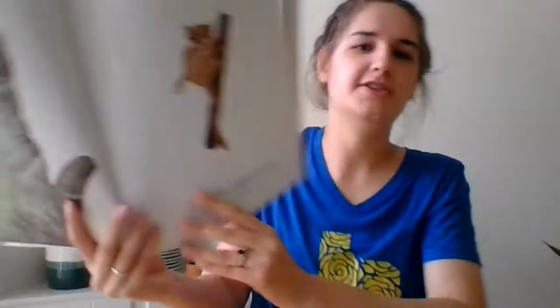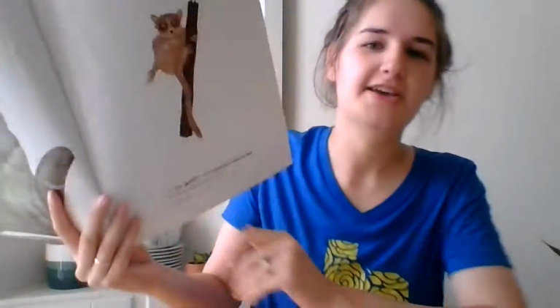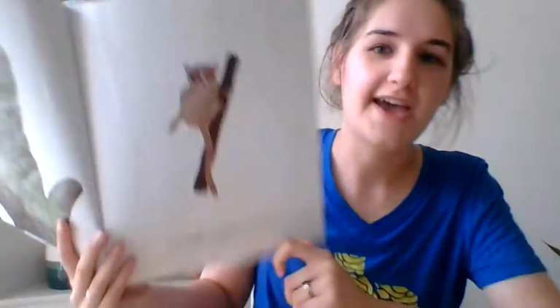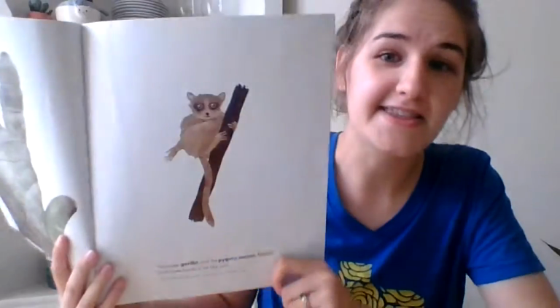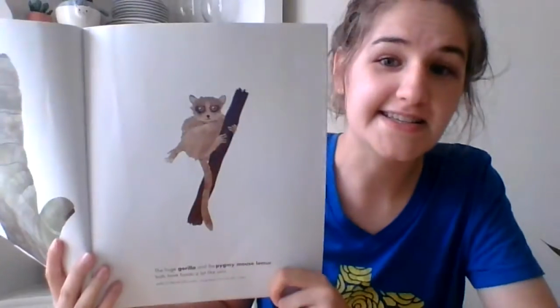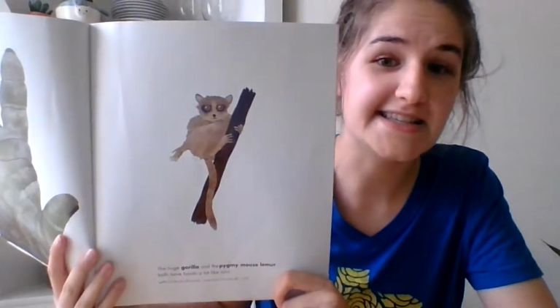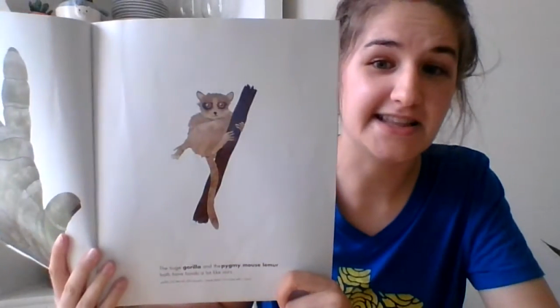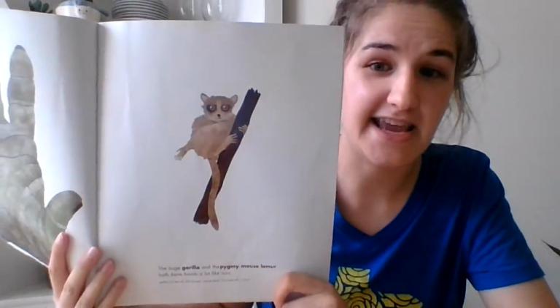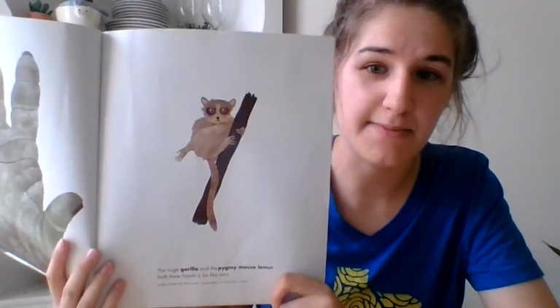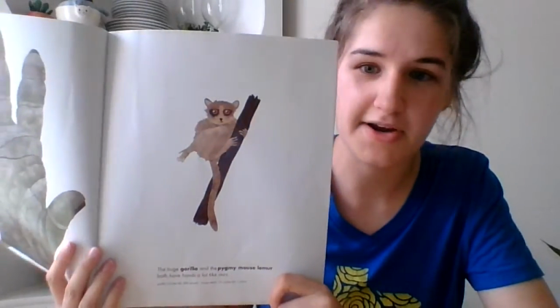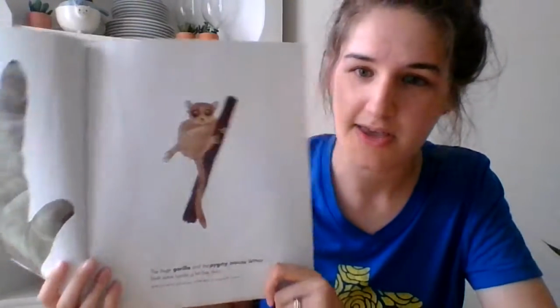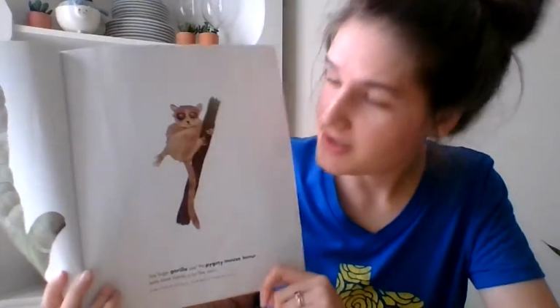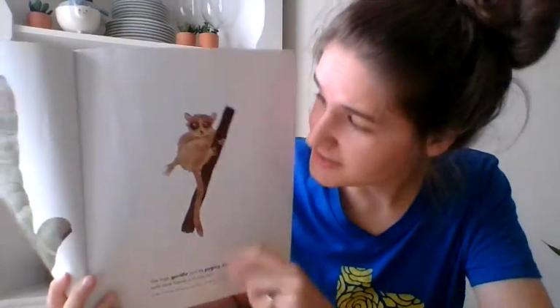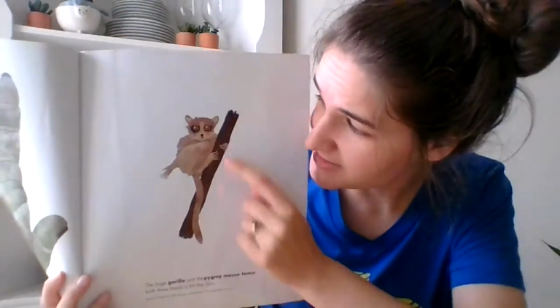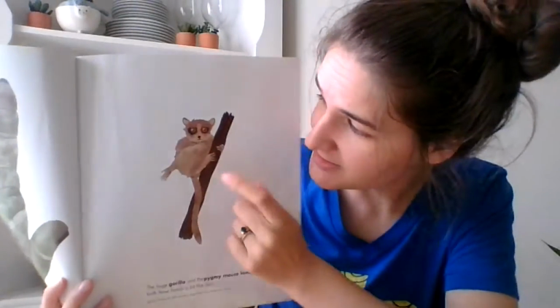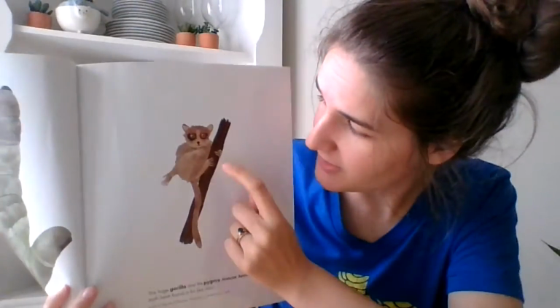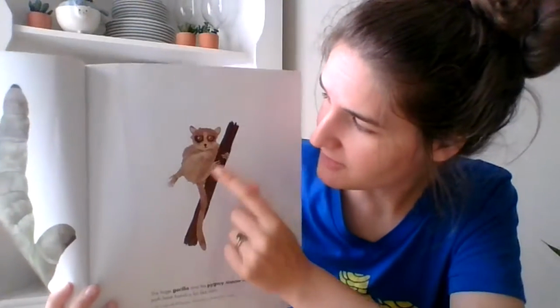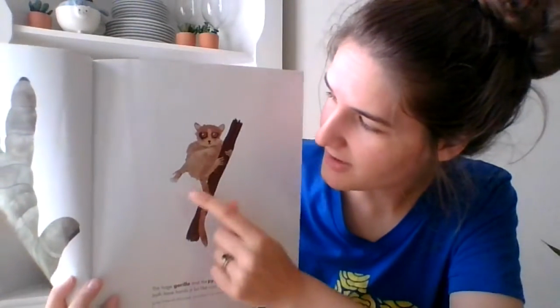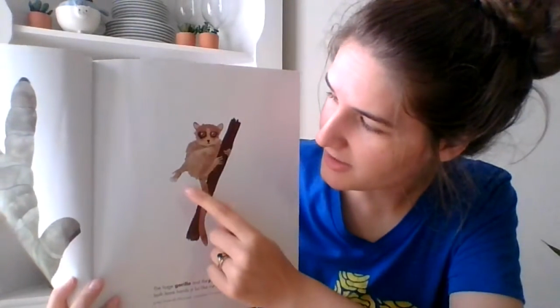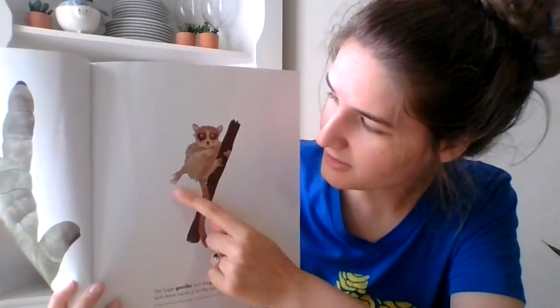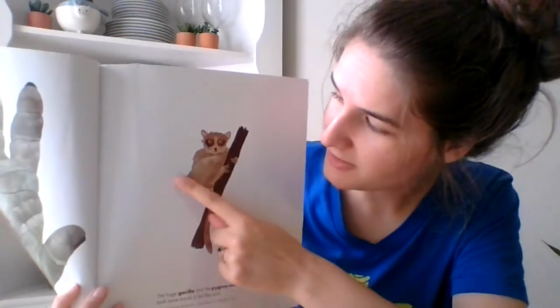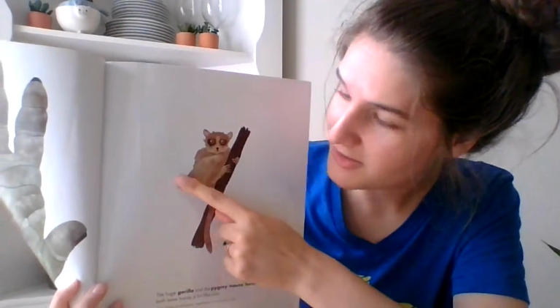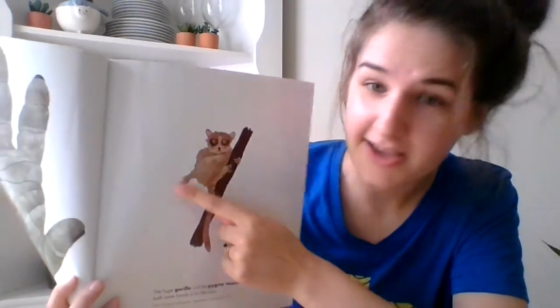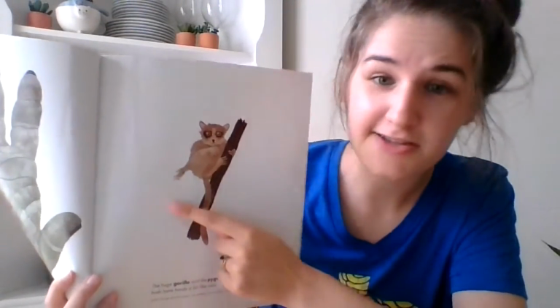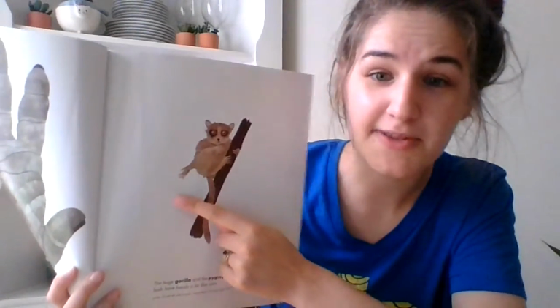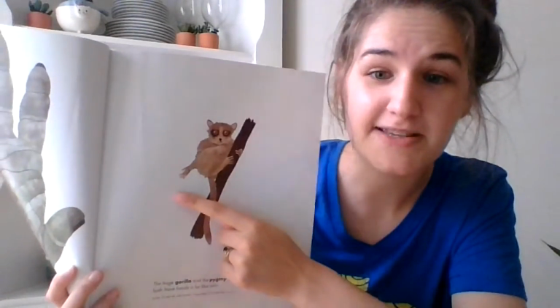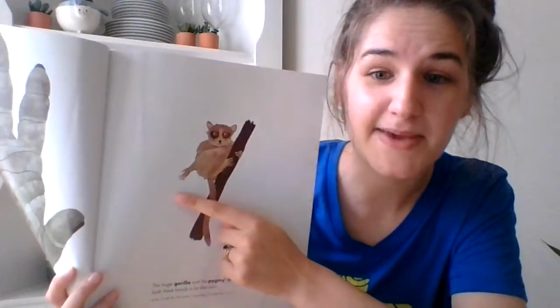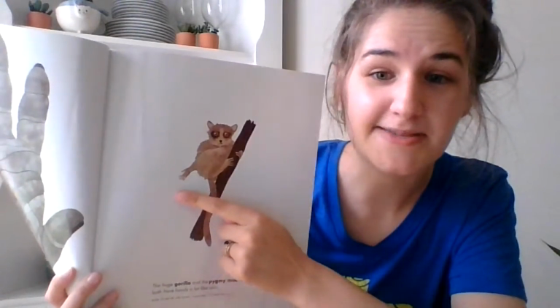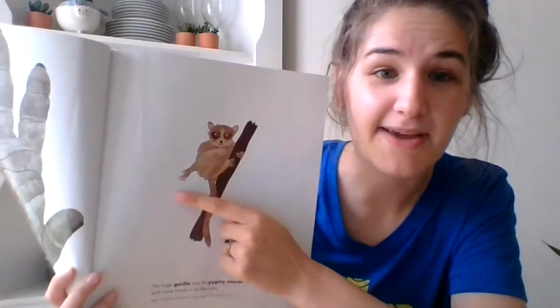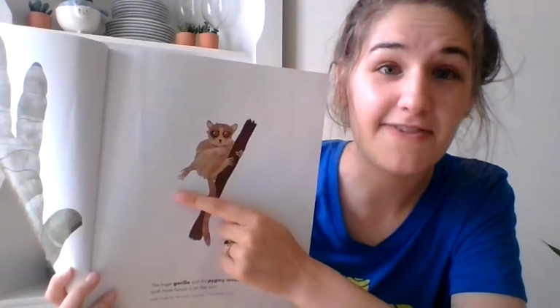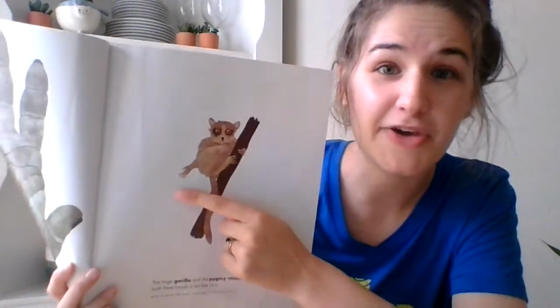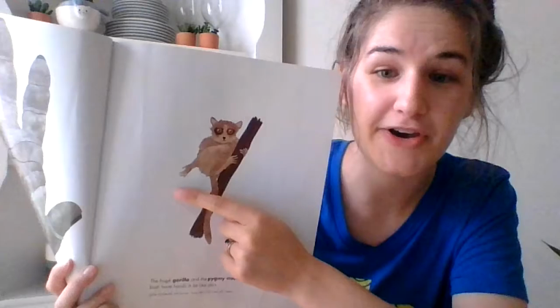And this is the lemur. This is his little hand right here — it's only as big as my finger.